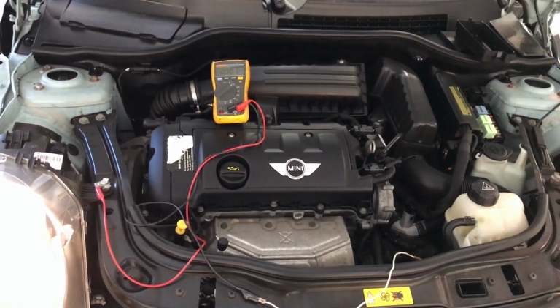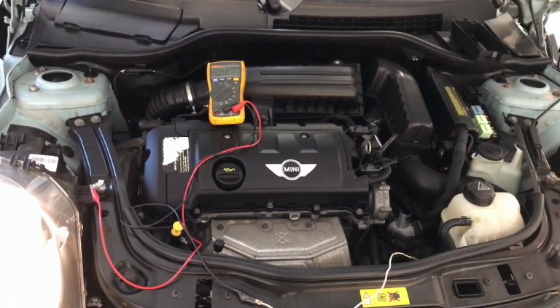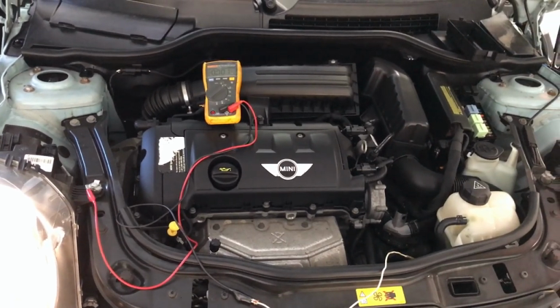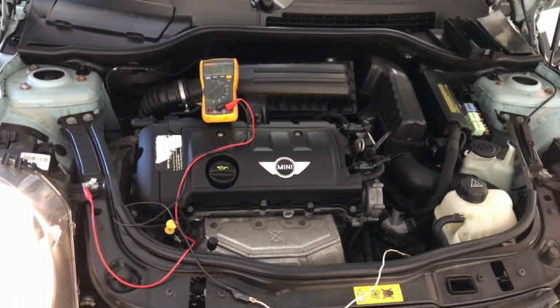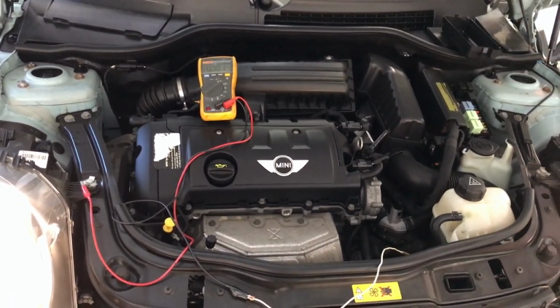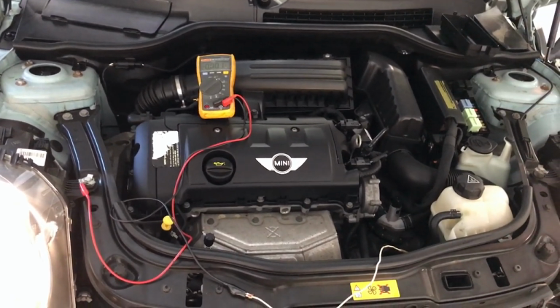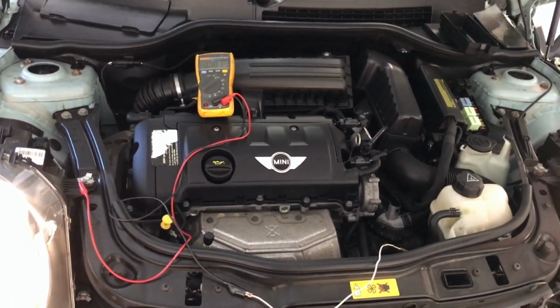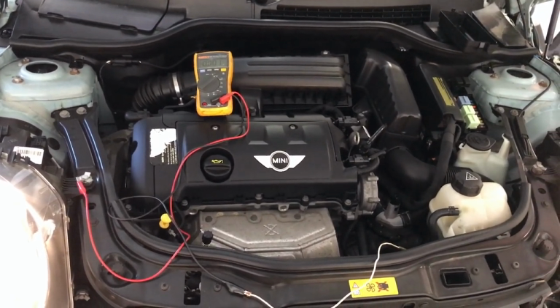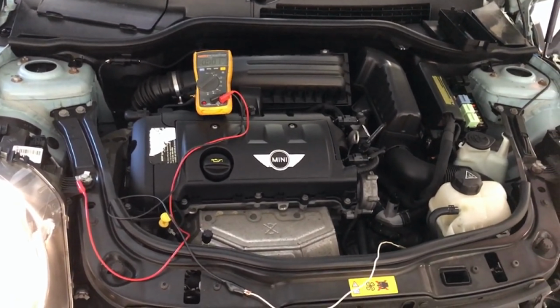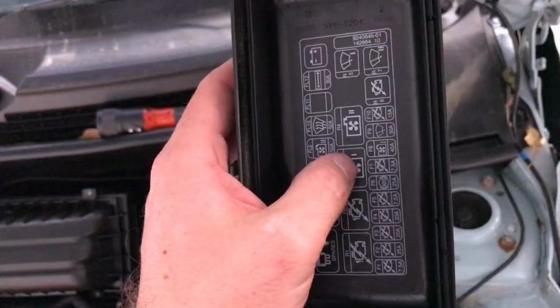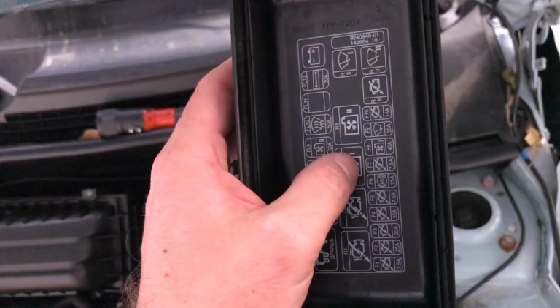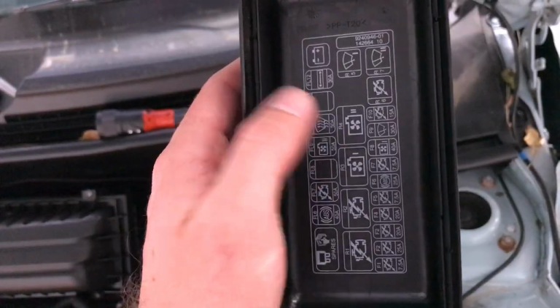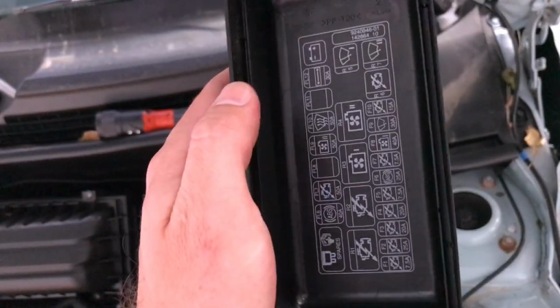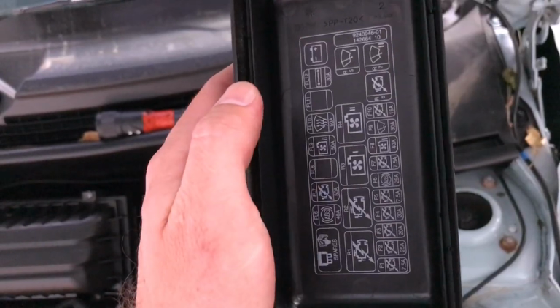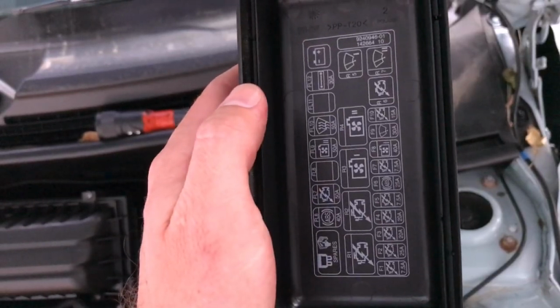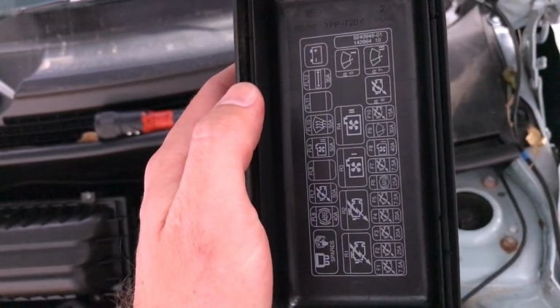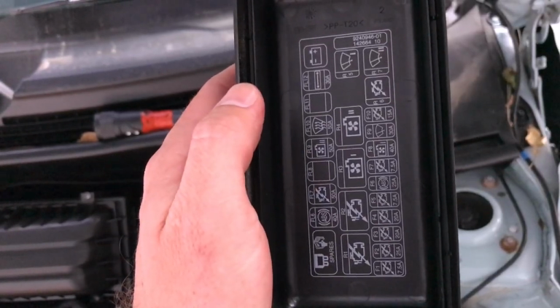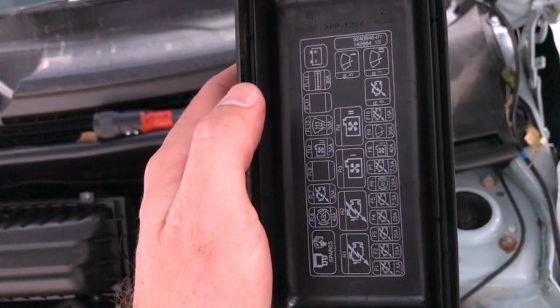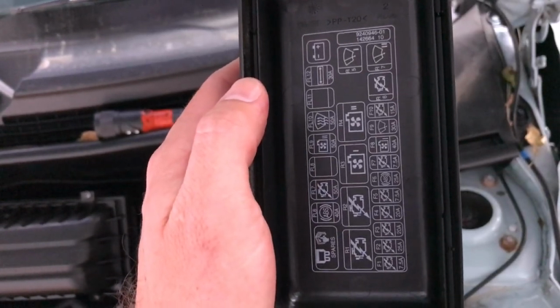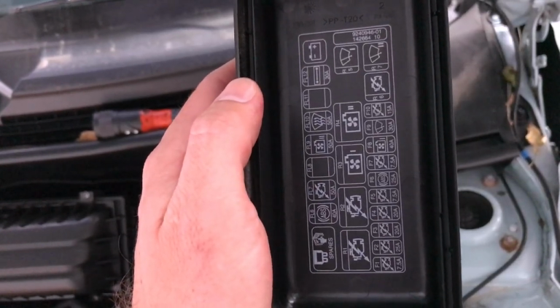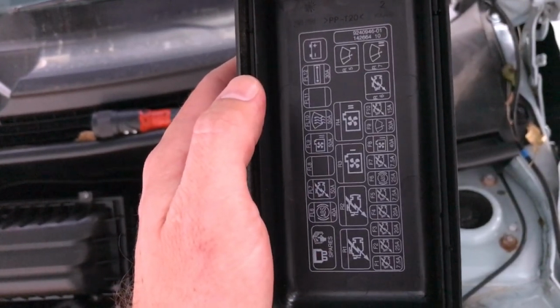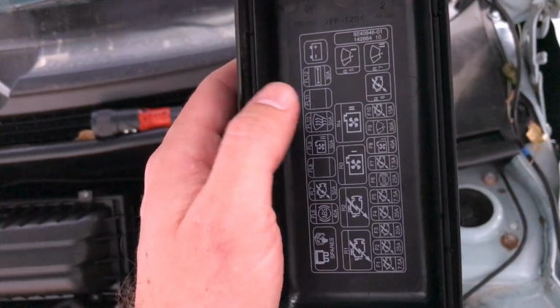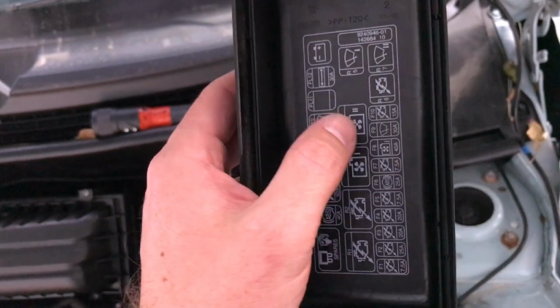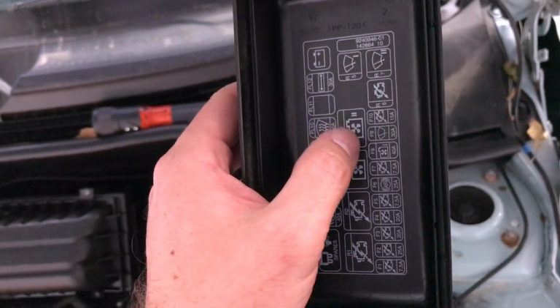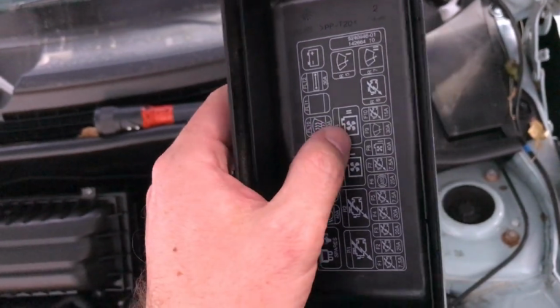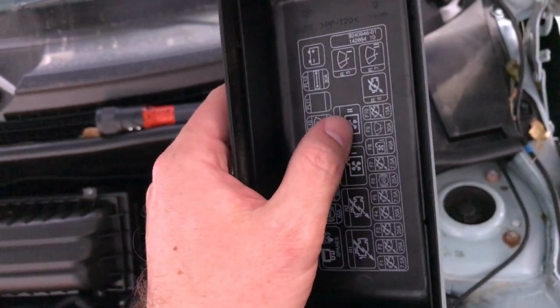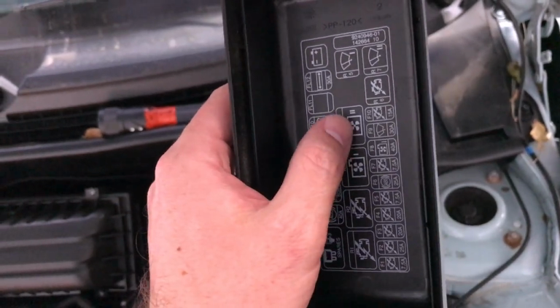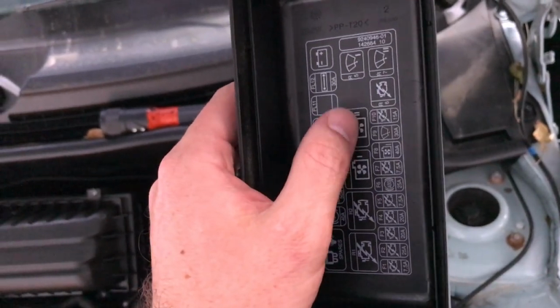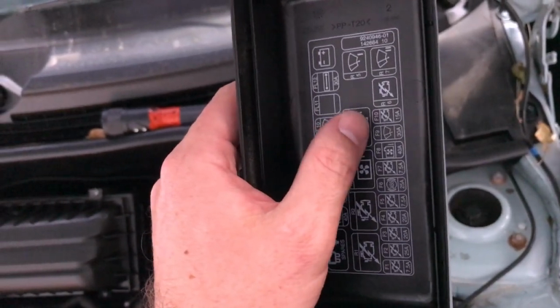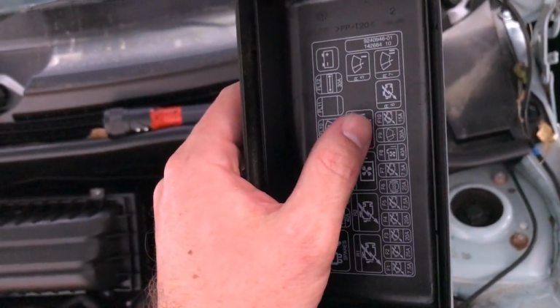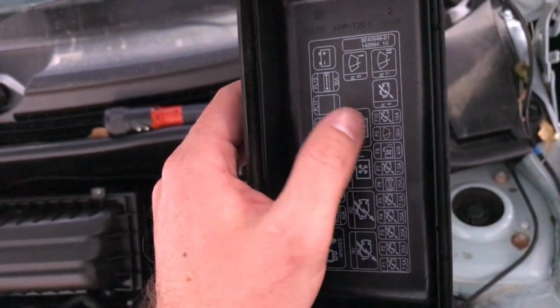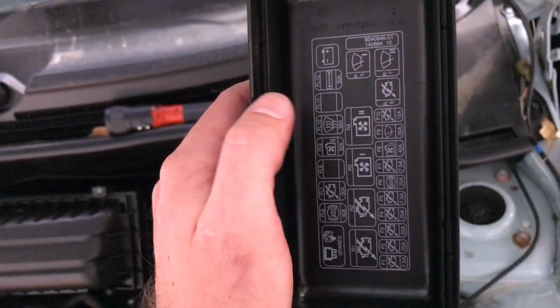The fuses and relays are then checked. They are operating correctly, but the fan still does not come on.